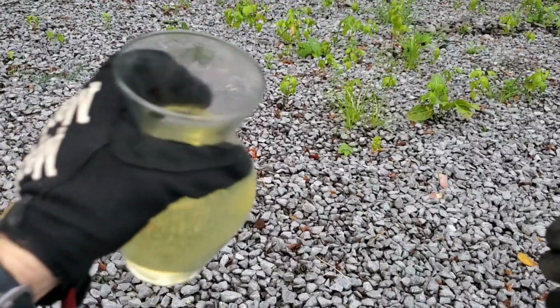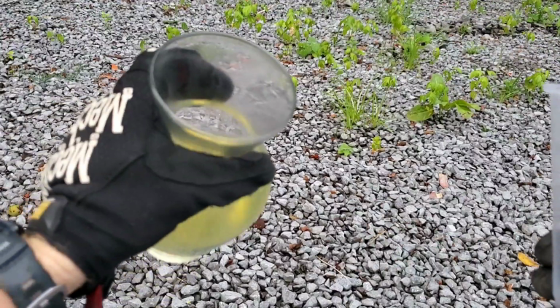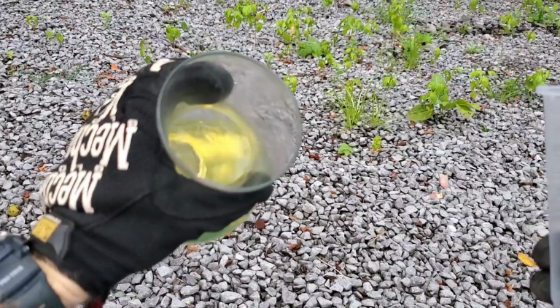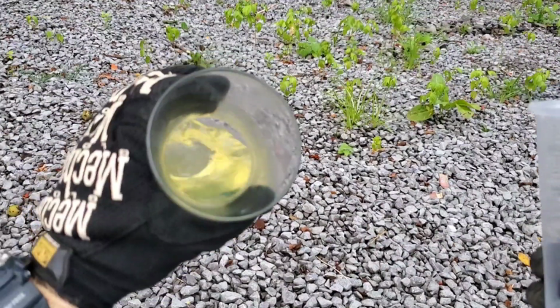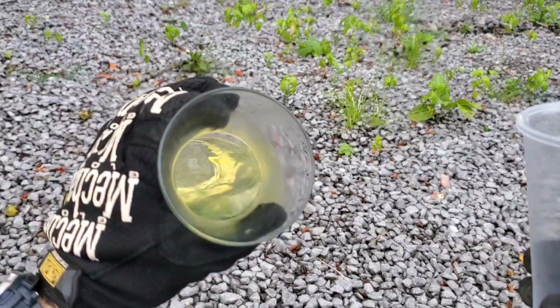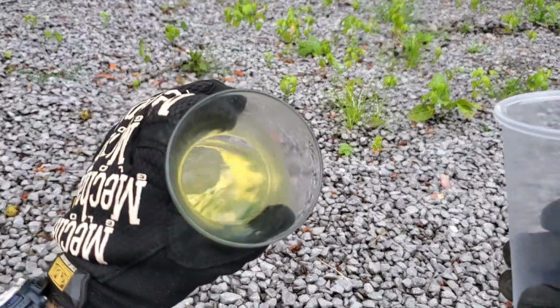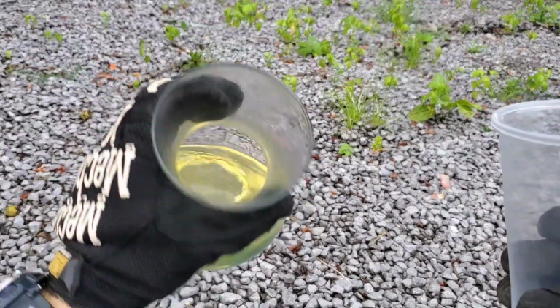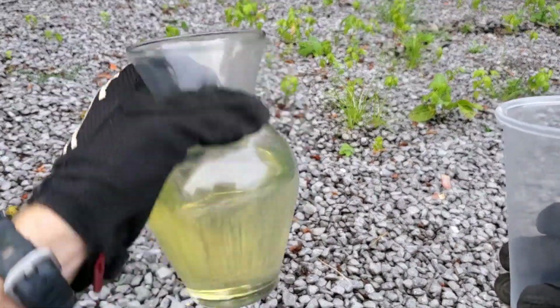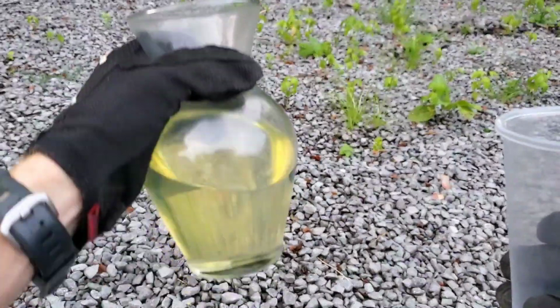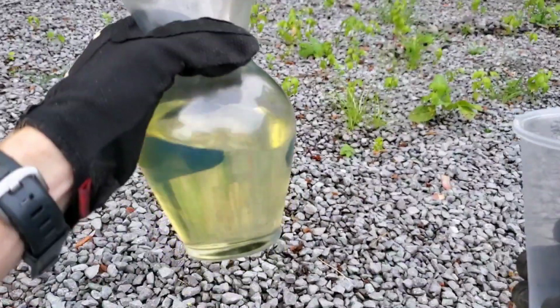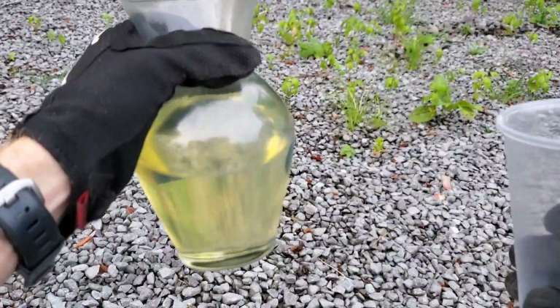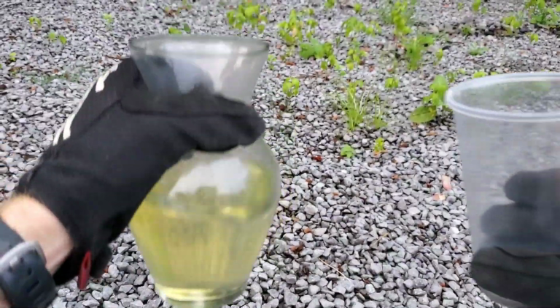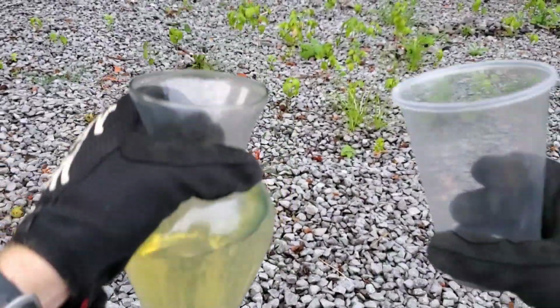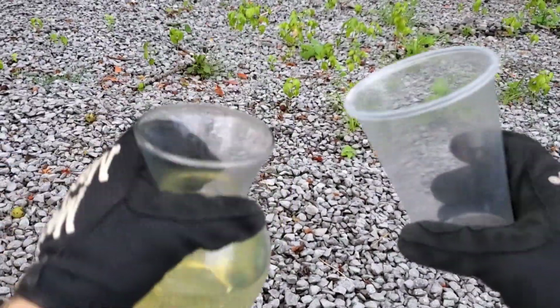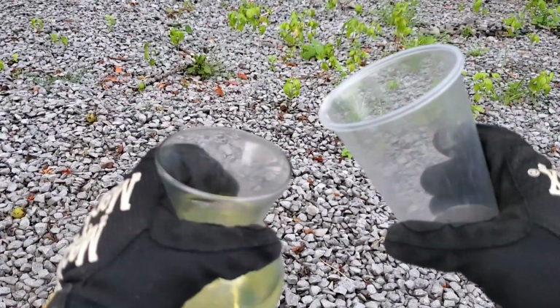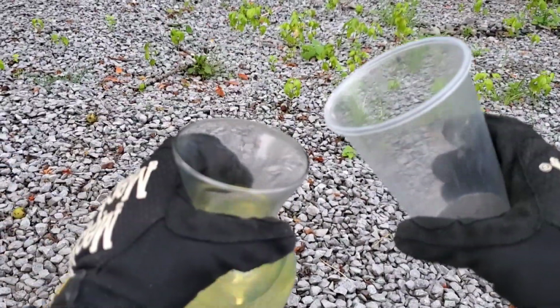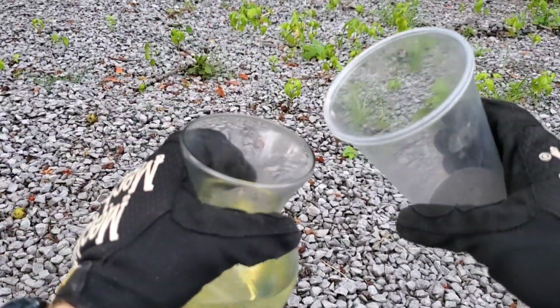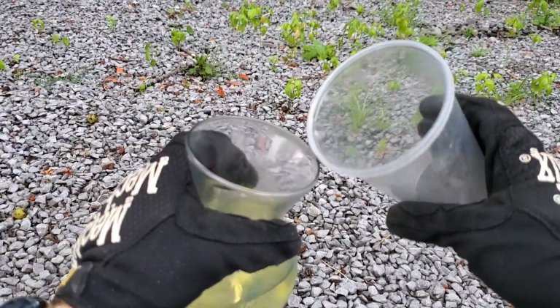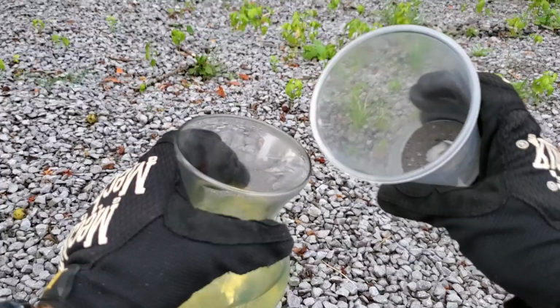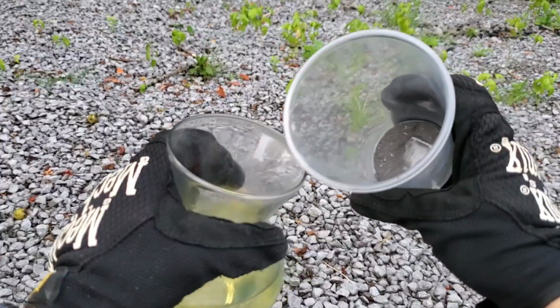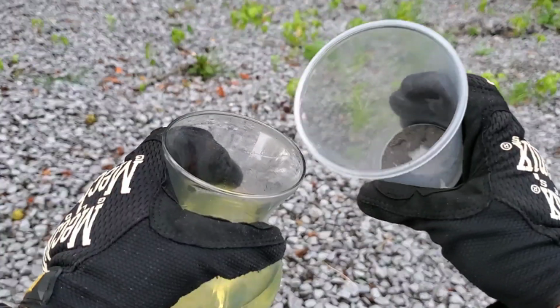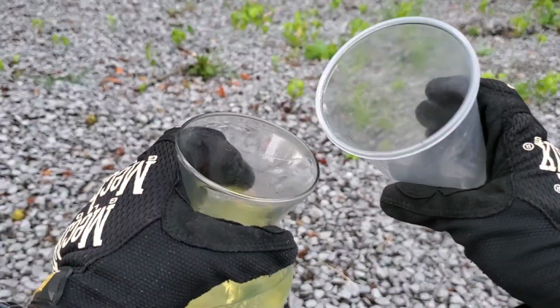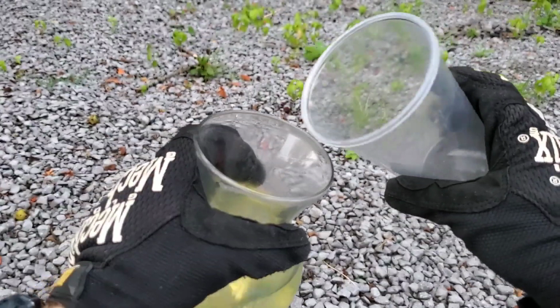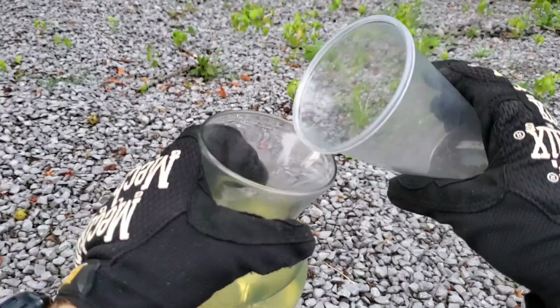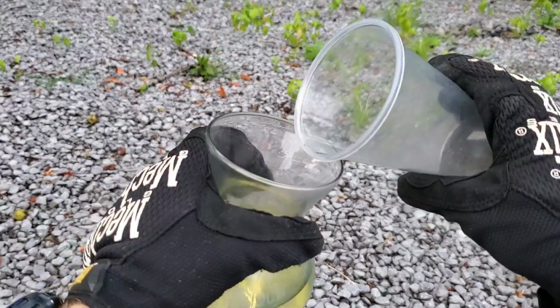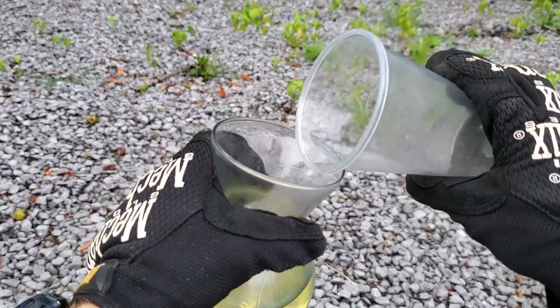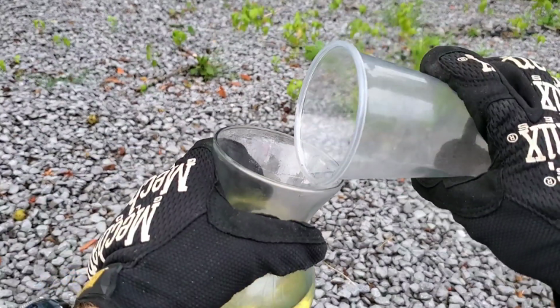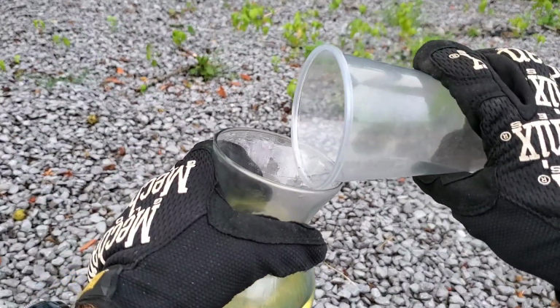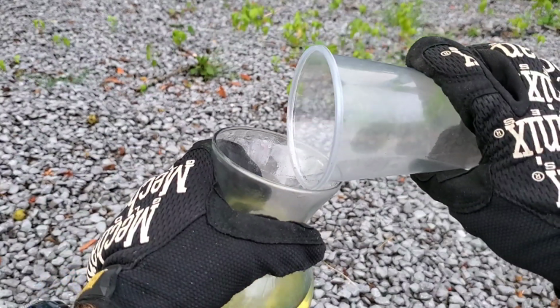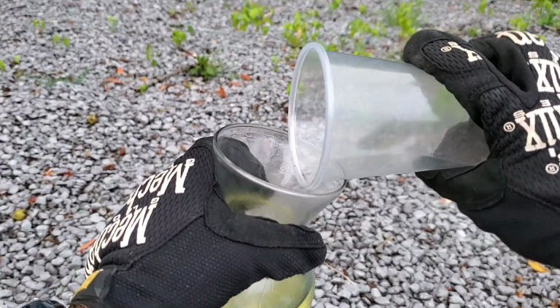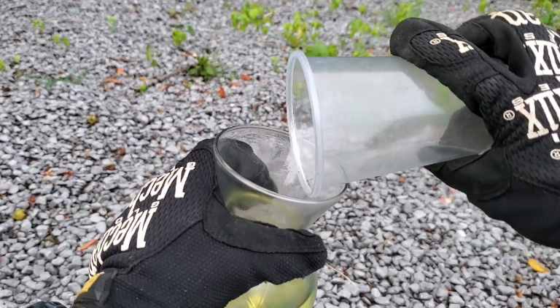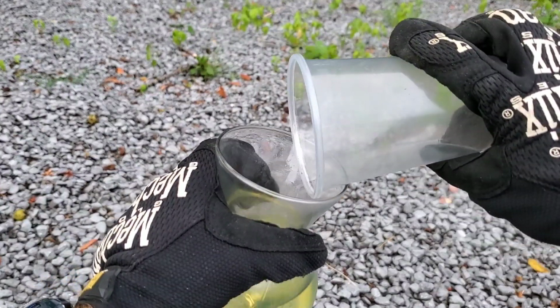Here we have our gasoline in a glass jar. Now let's mix the gunpowder with the gasoline.